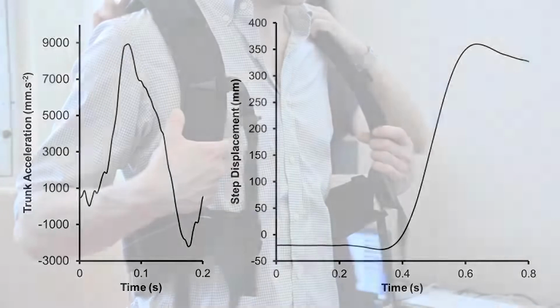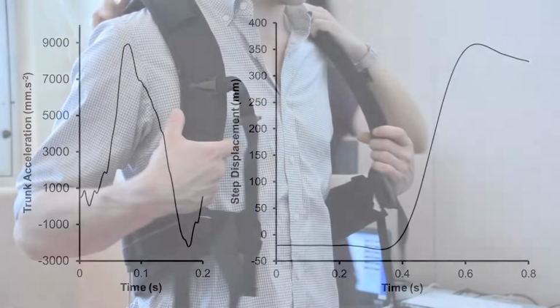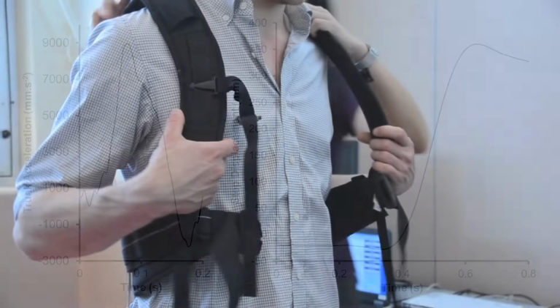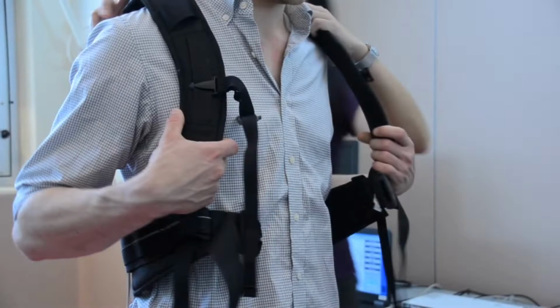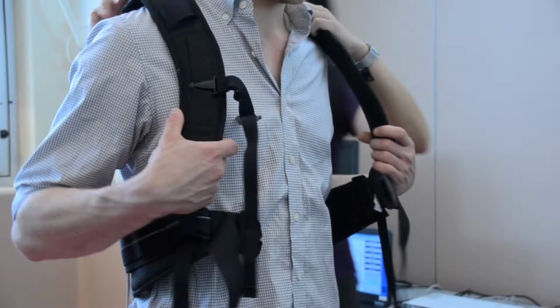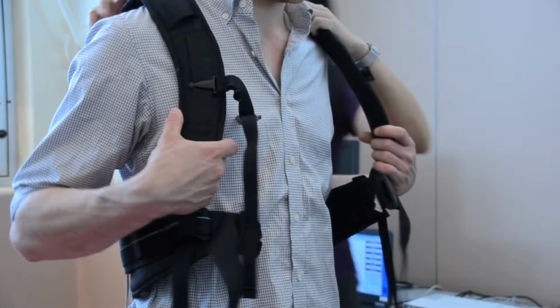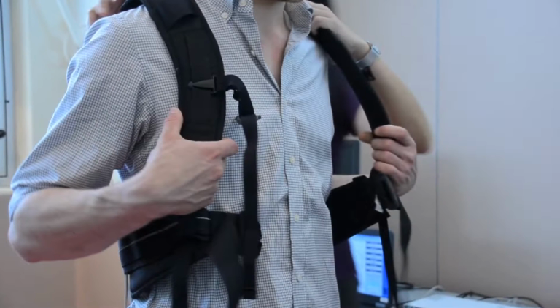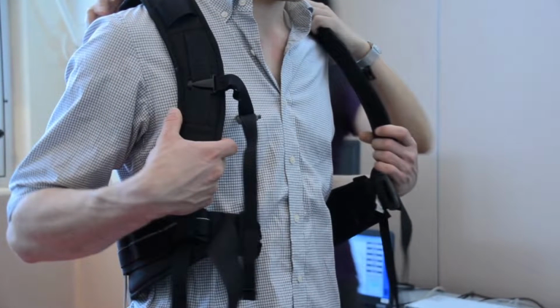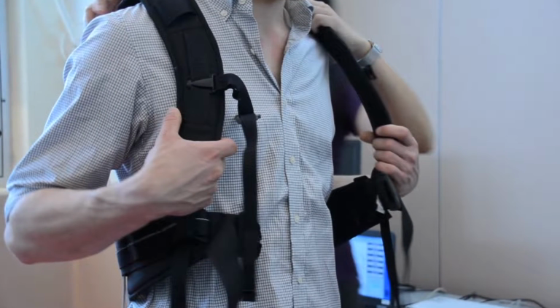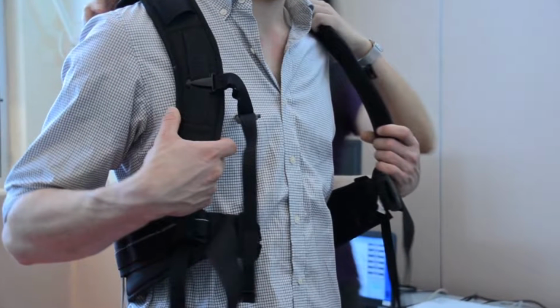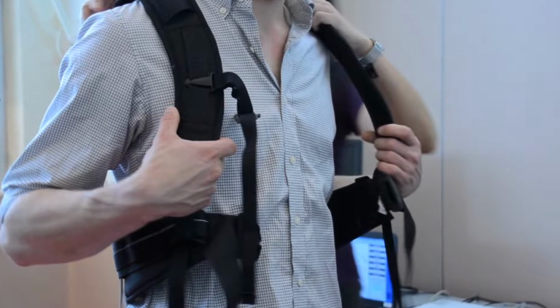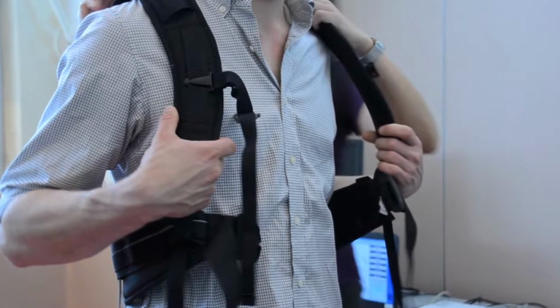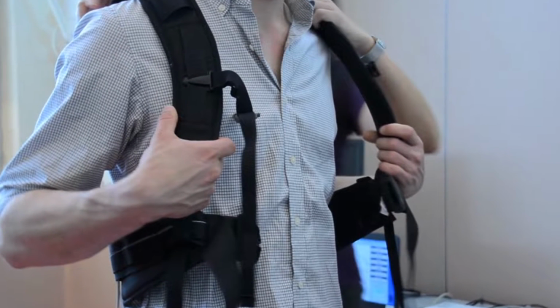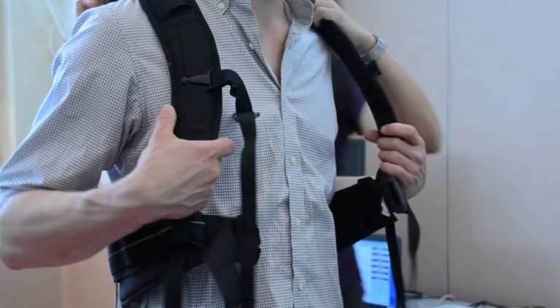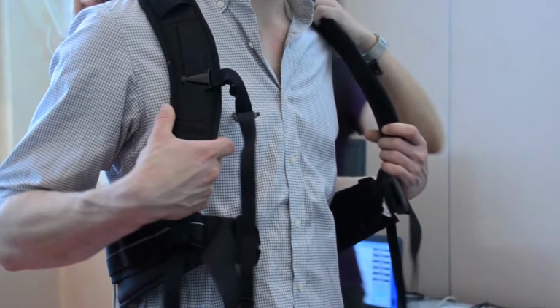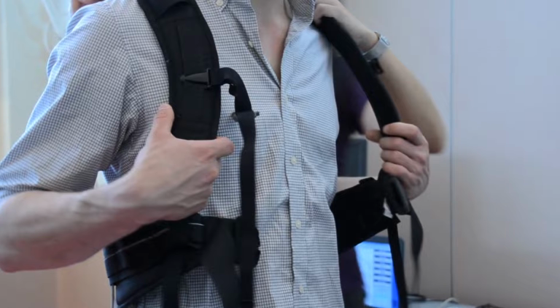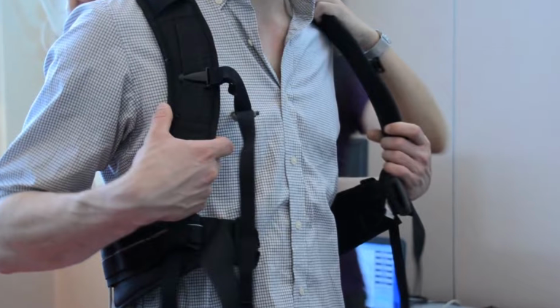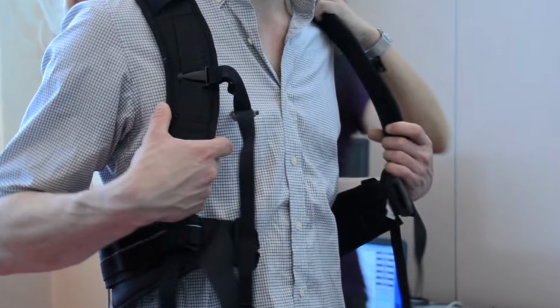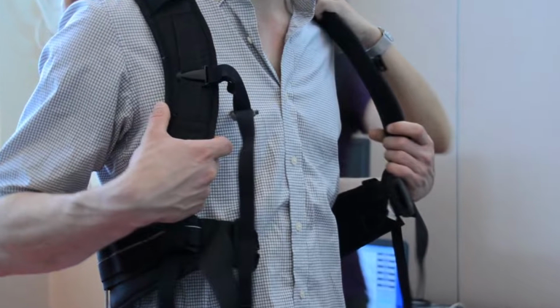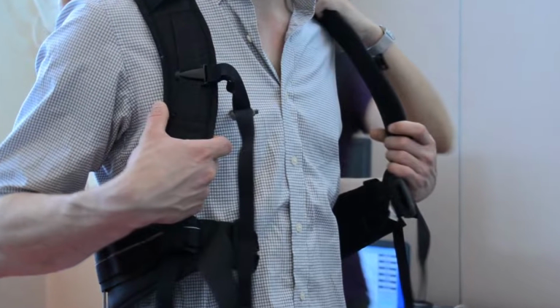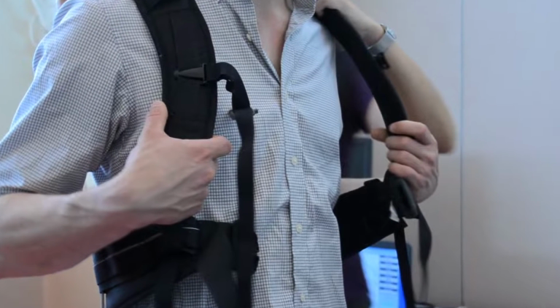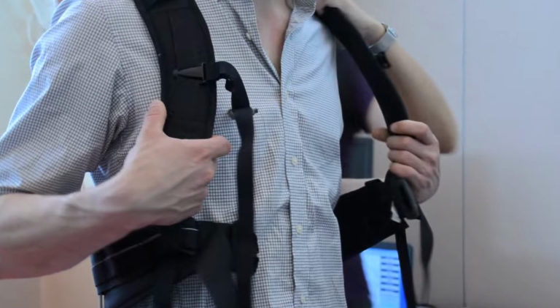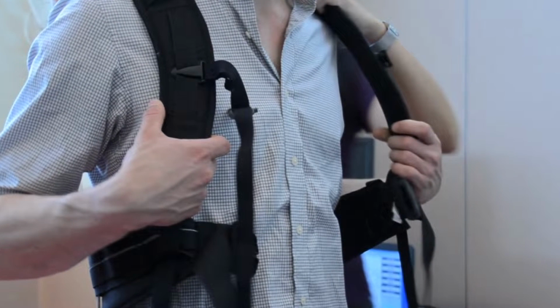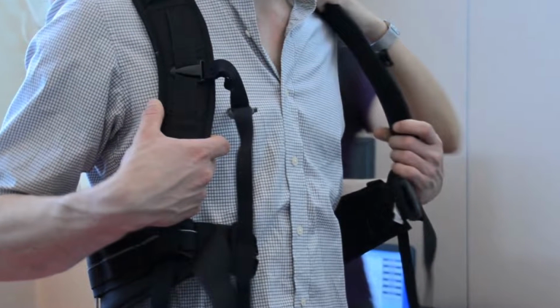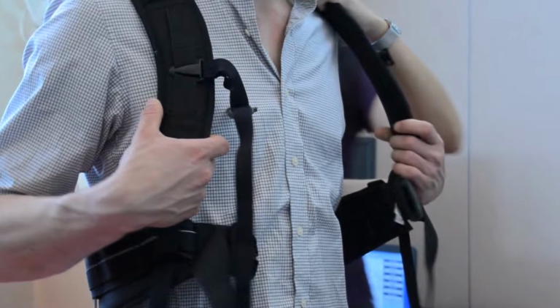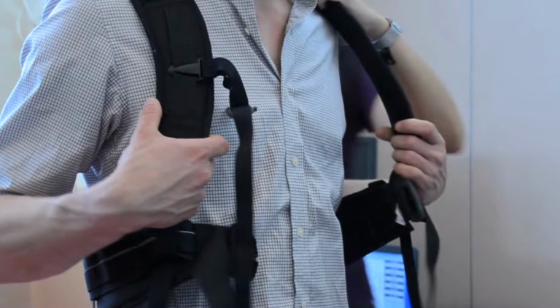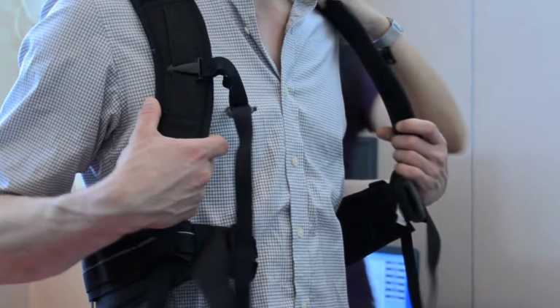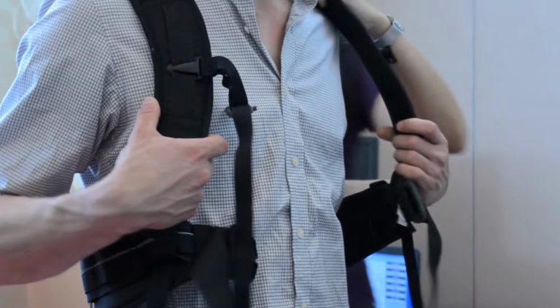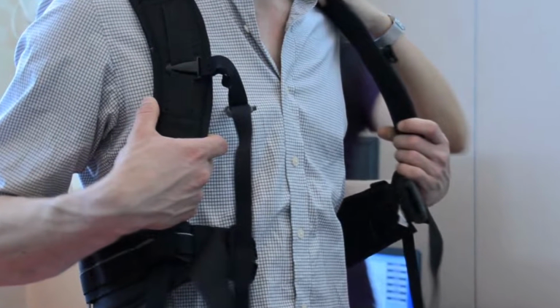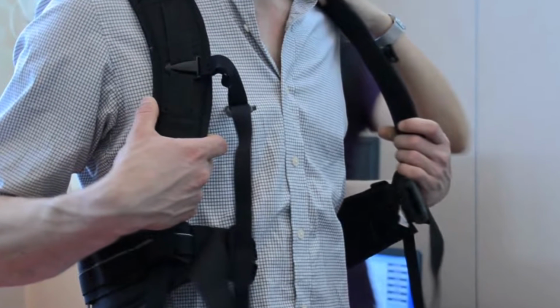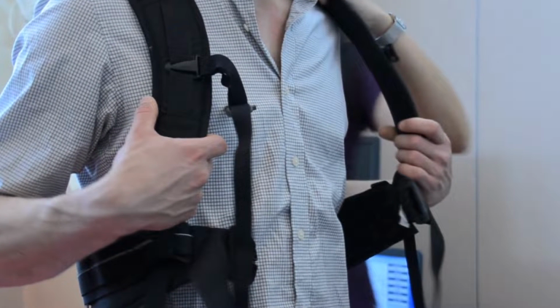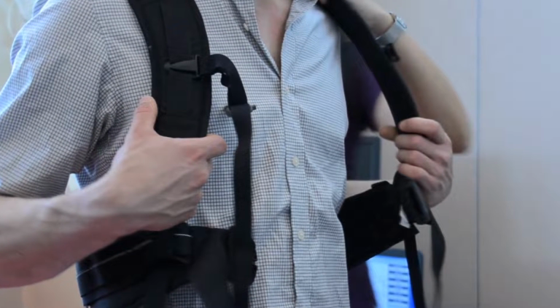The final step is to assist the participant out of the harness and detach the sensors from the trunk and feet.